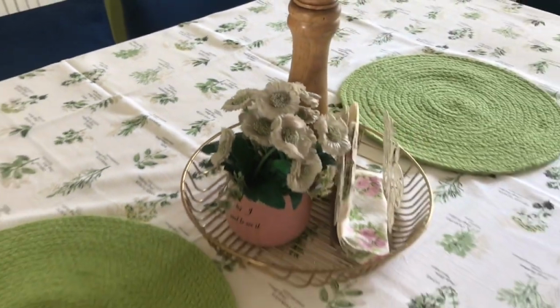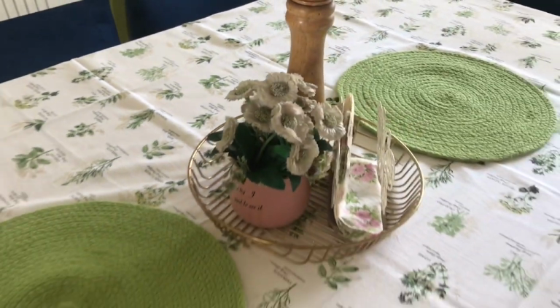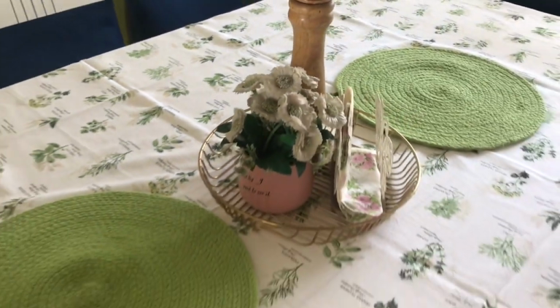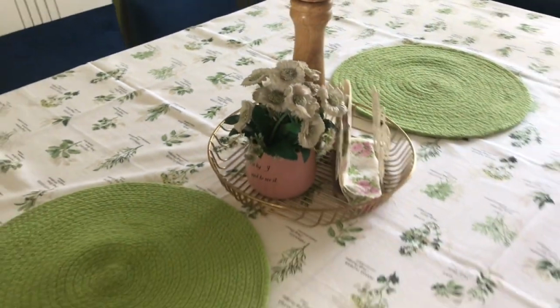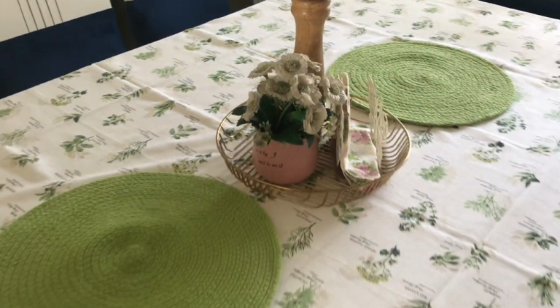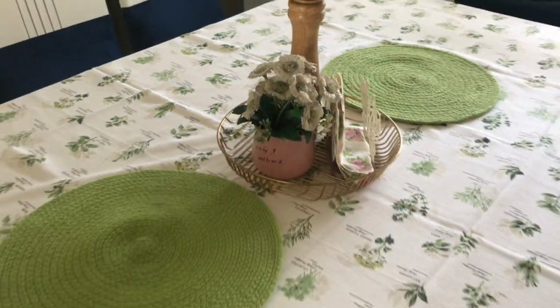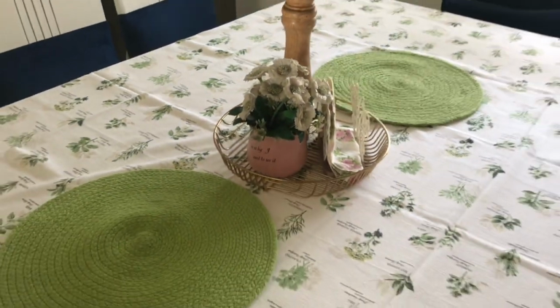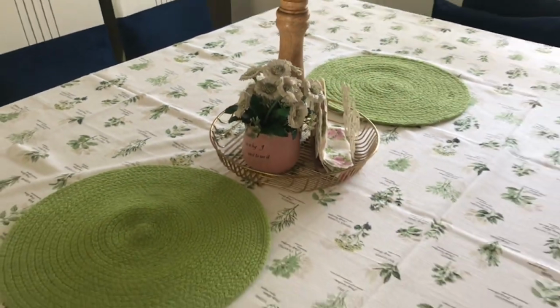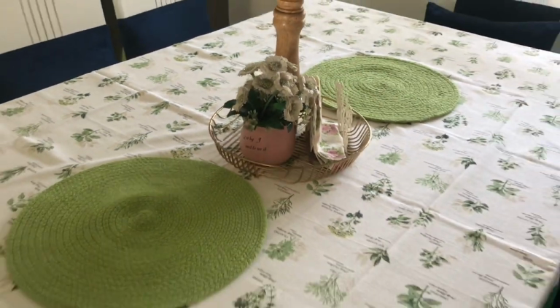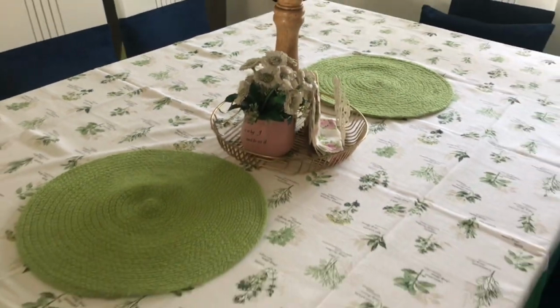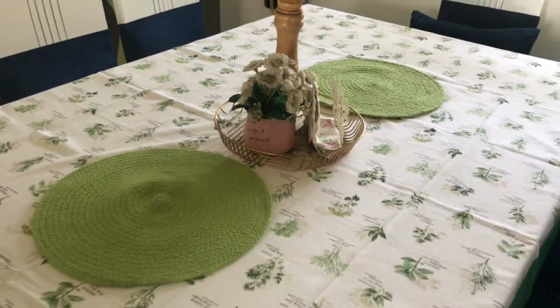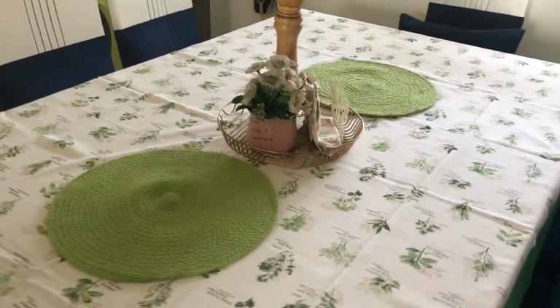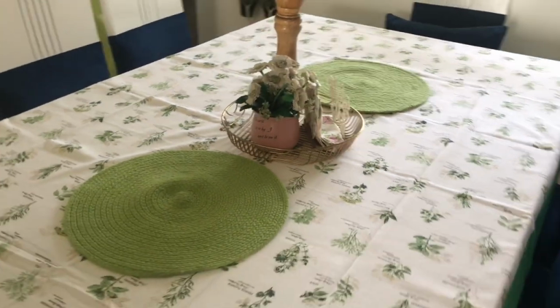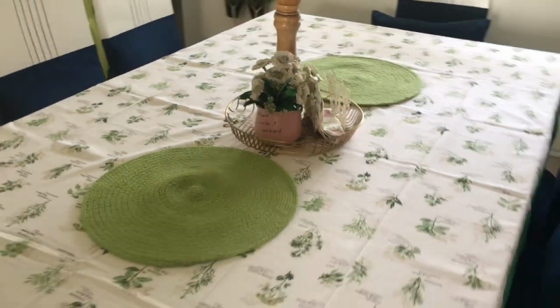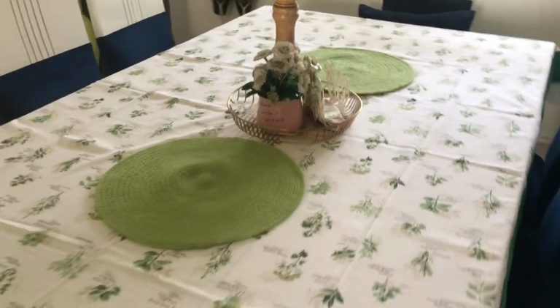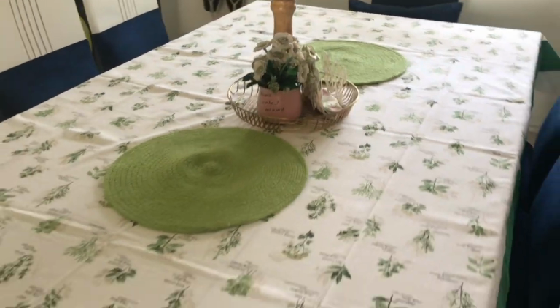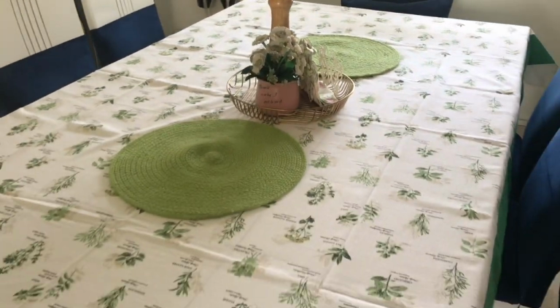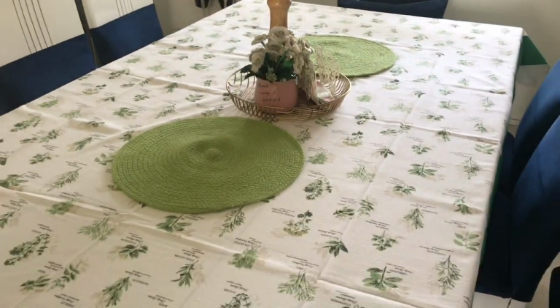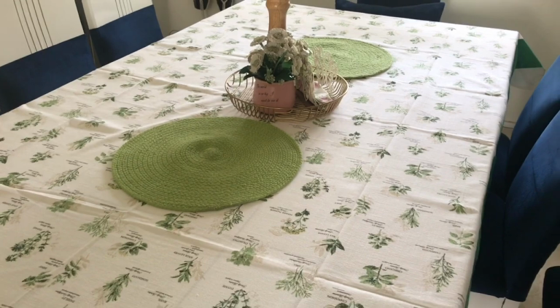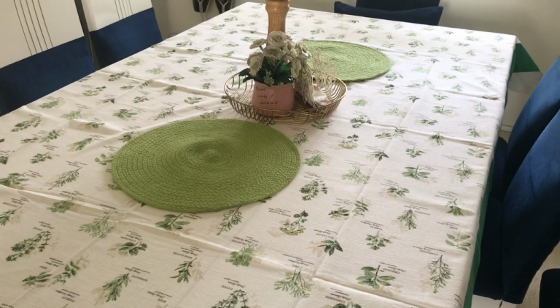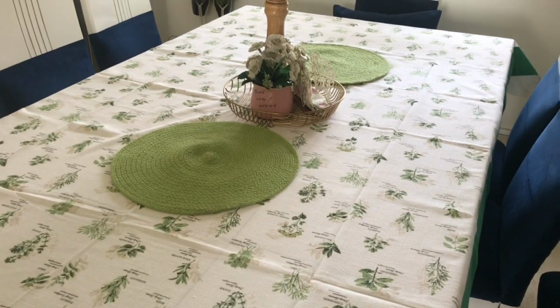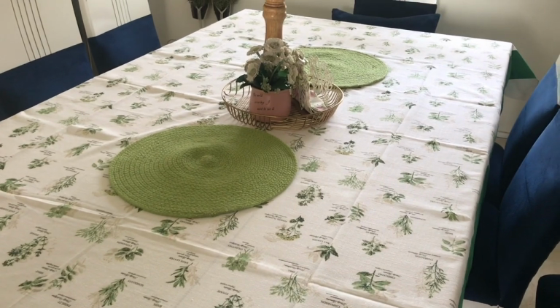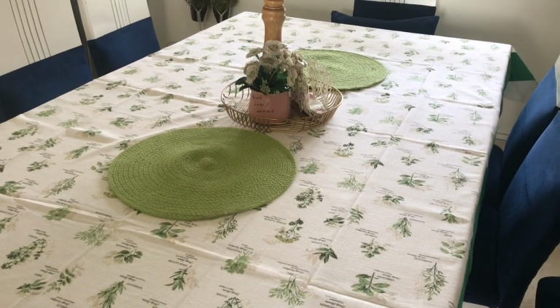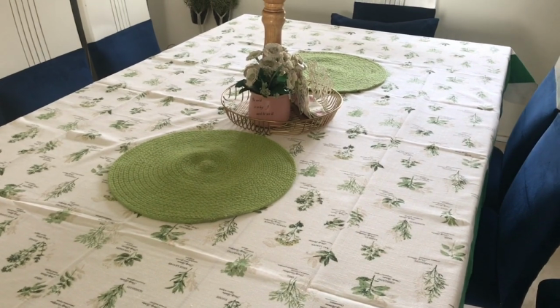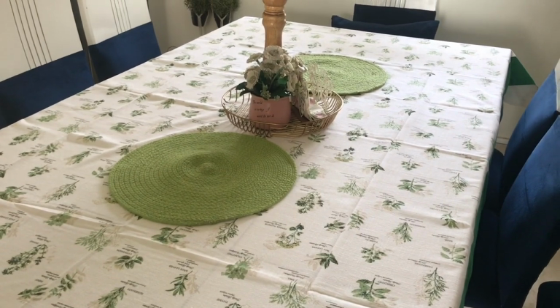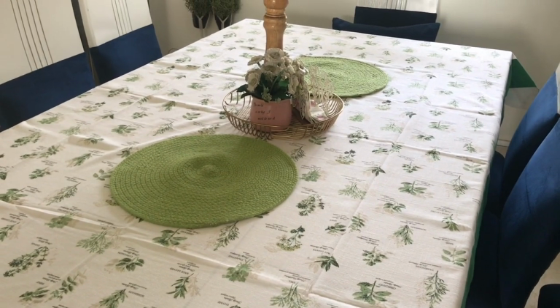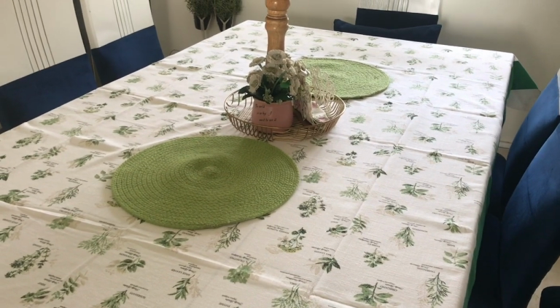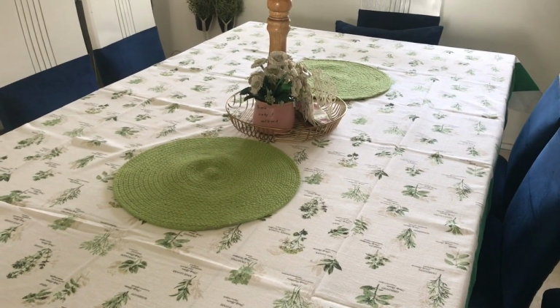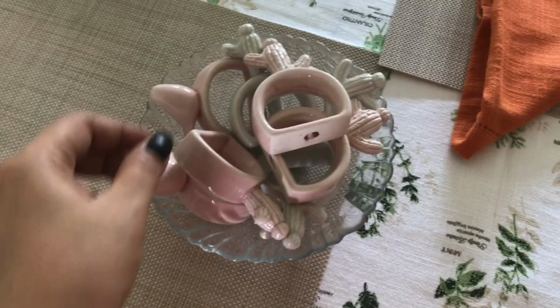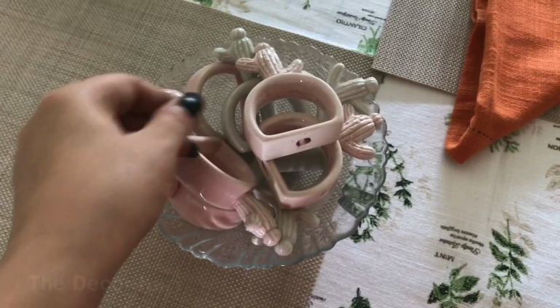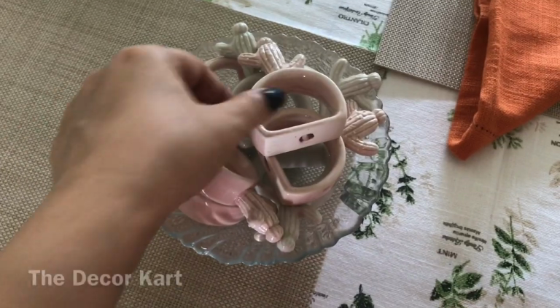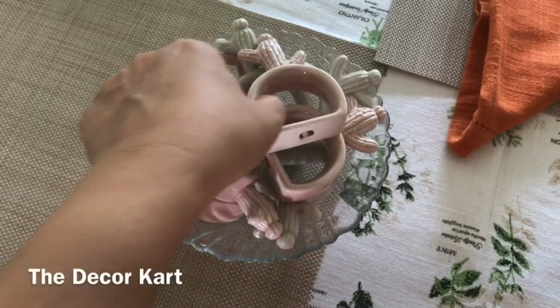You know the rule of styling is that the odd number of pieces are 3, 5, or 7.